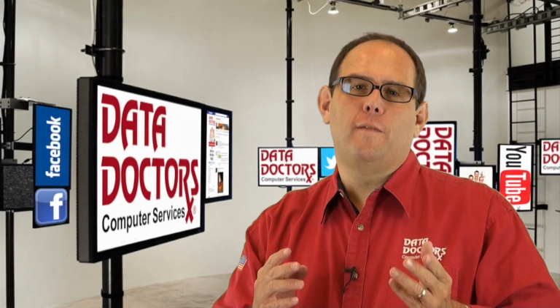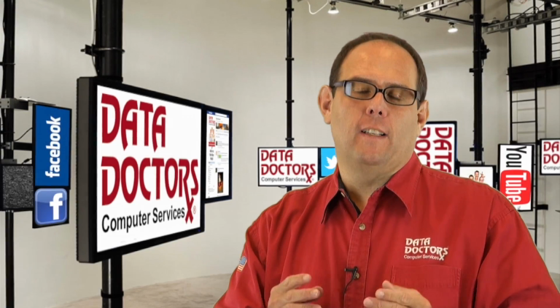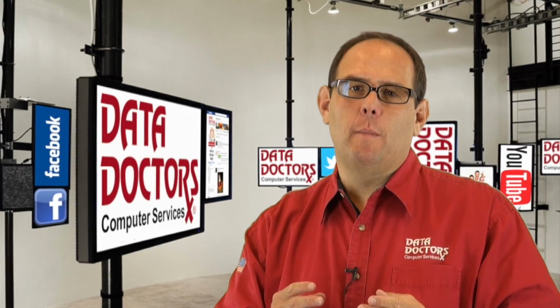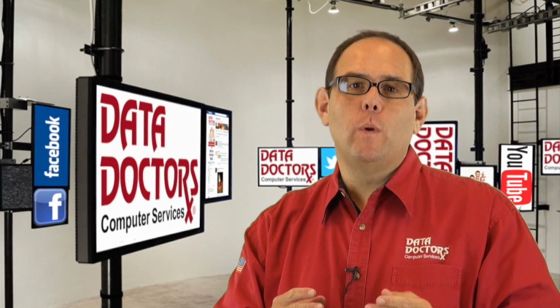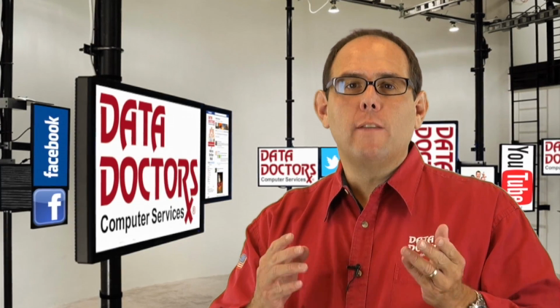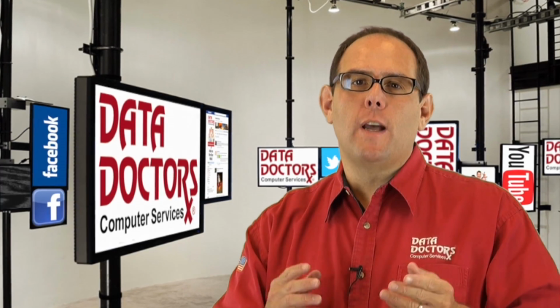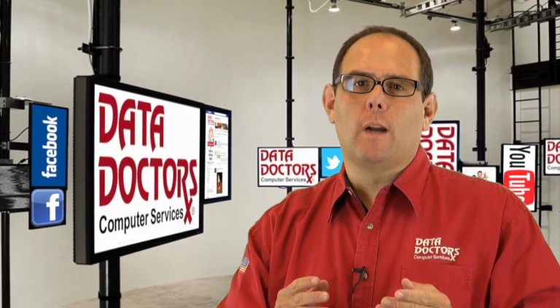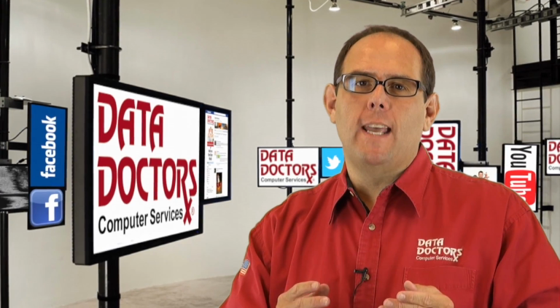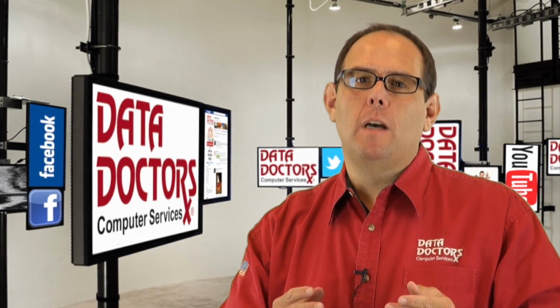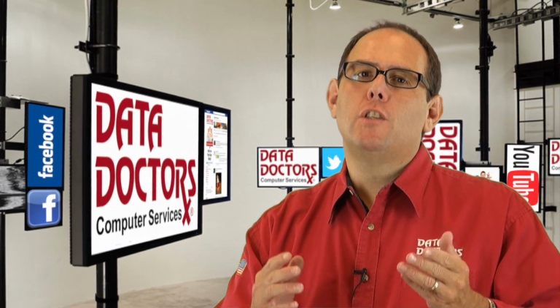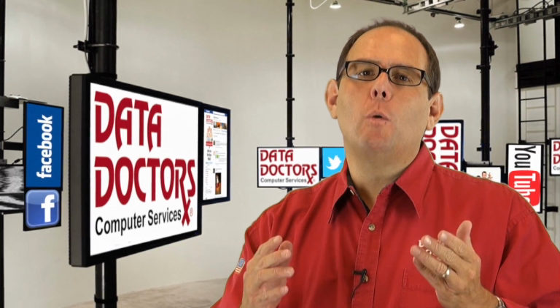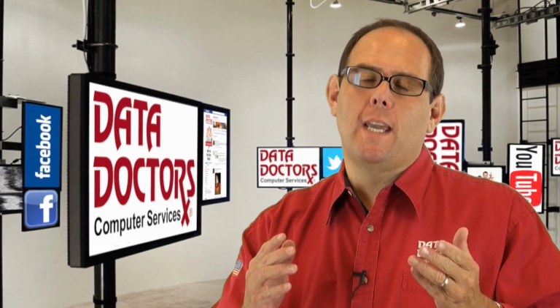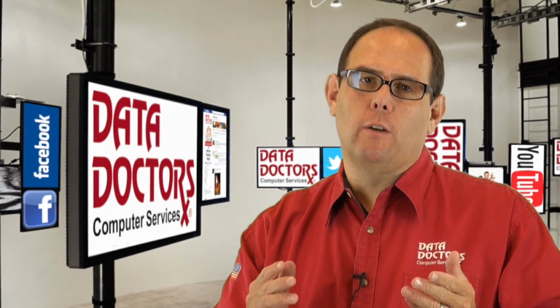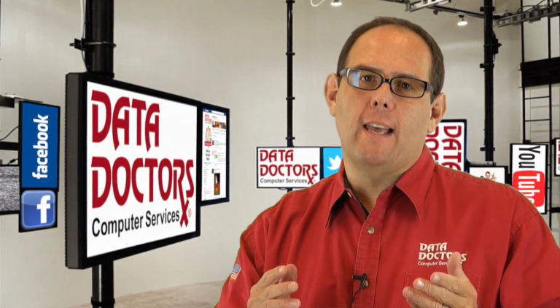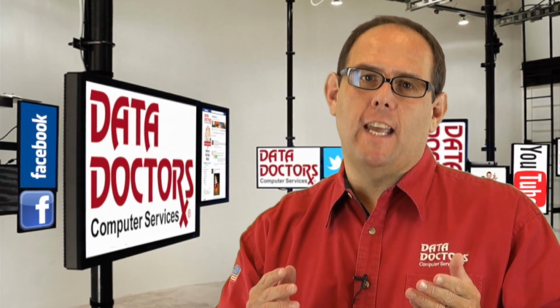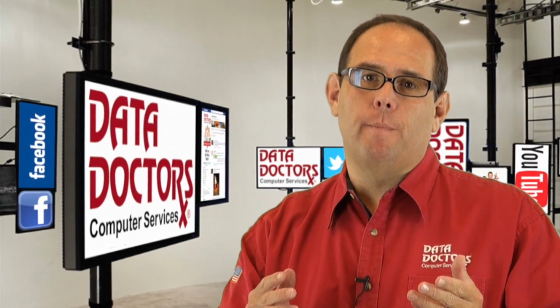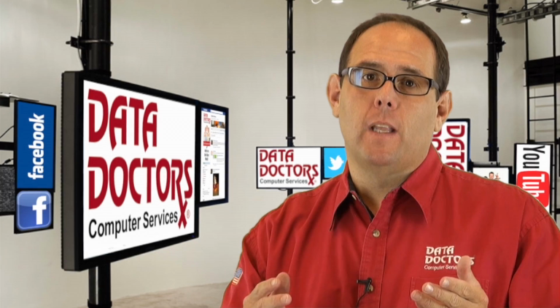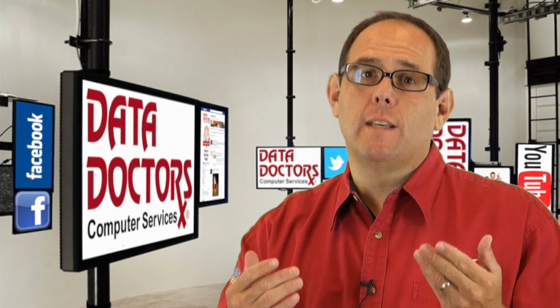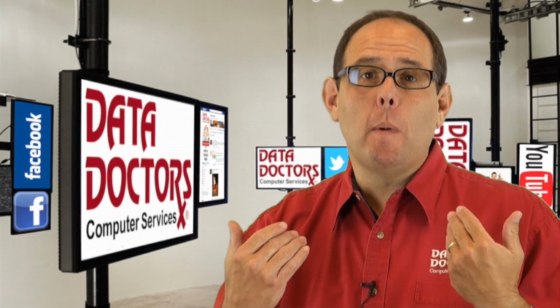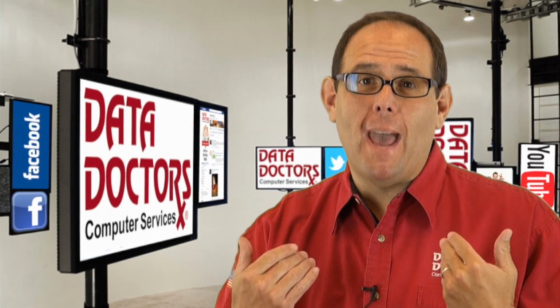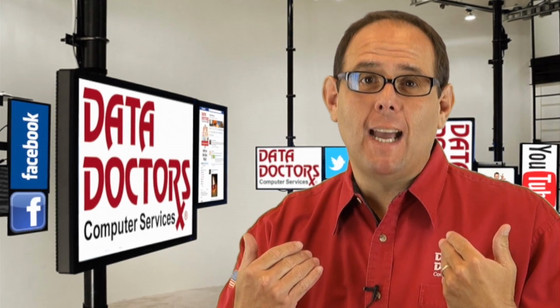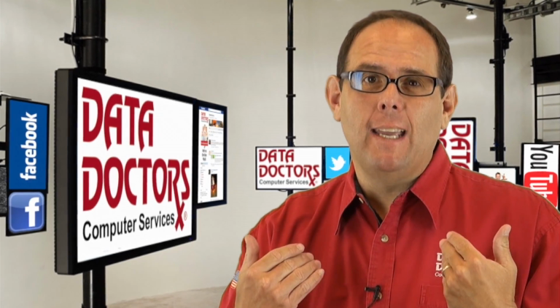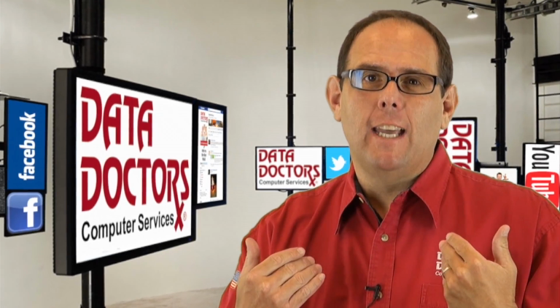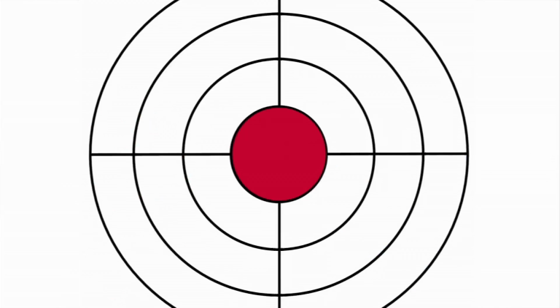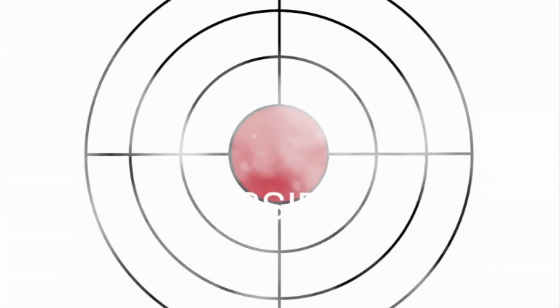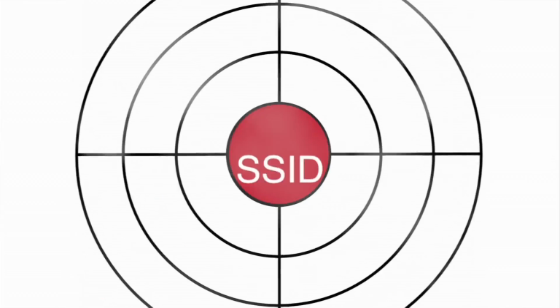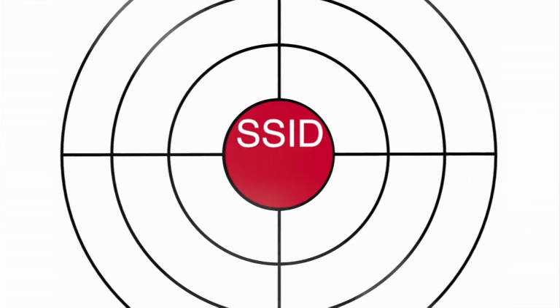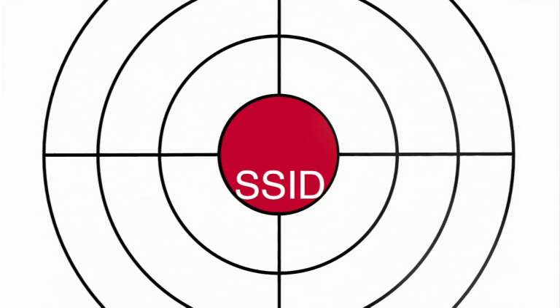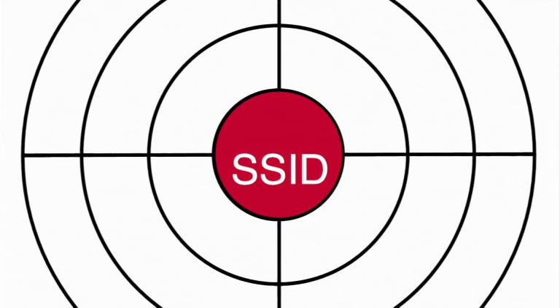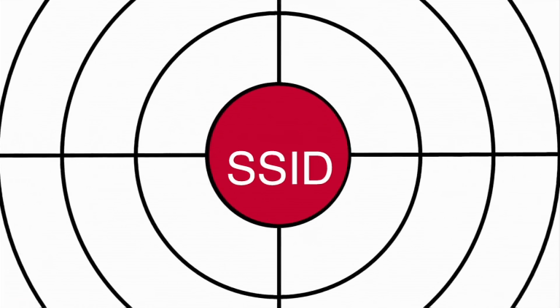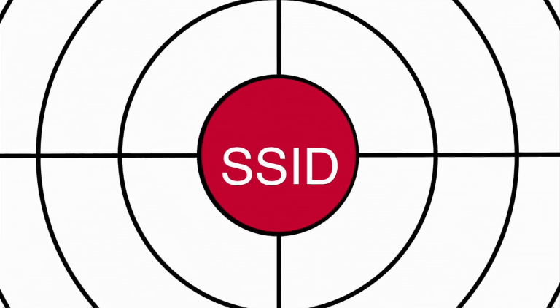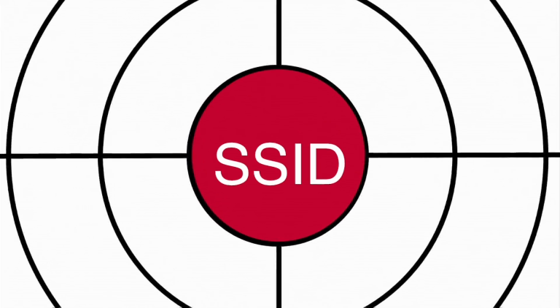One final tip: when you give your network a name, don't make it your last name. Because if I'm a bad guy, it makes it a lot easier to target you.